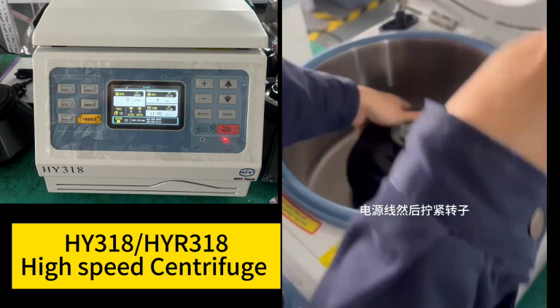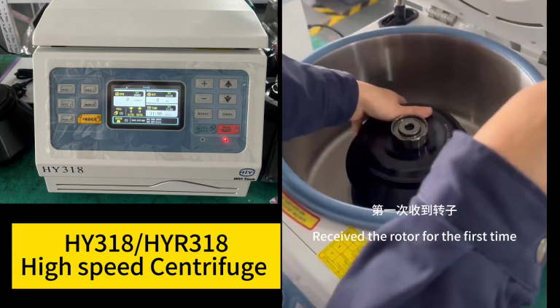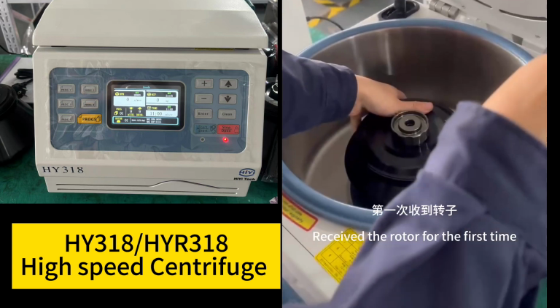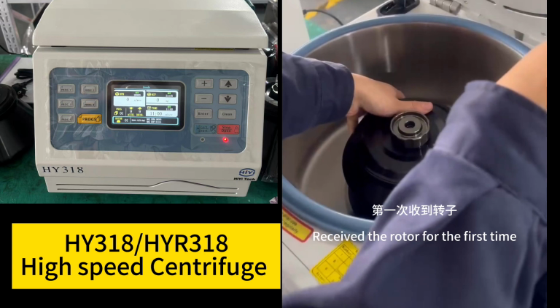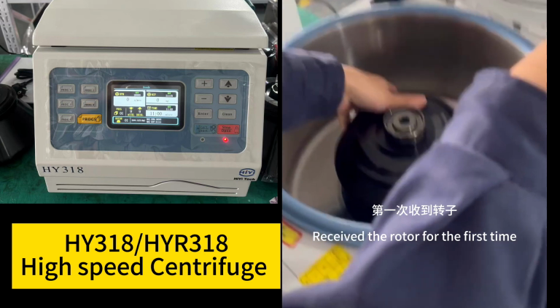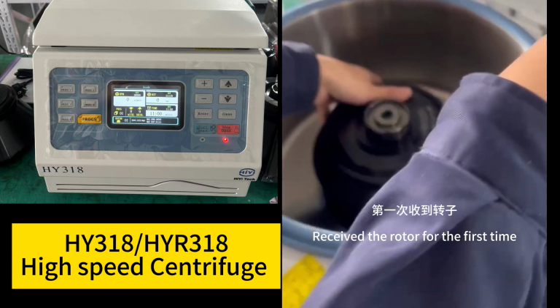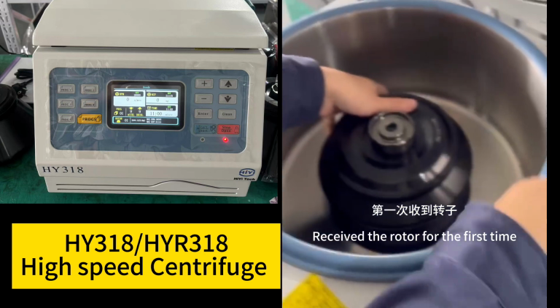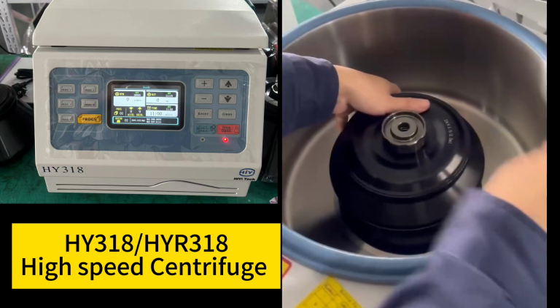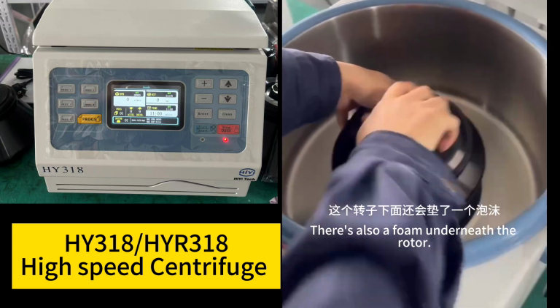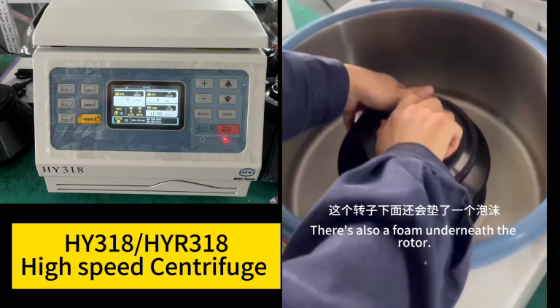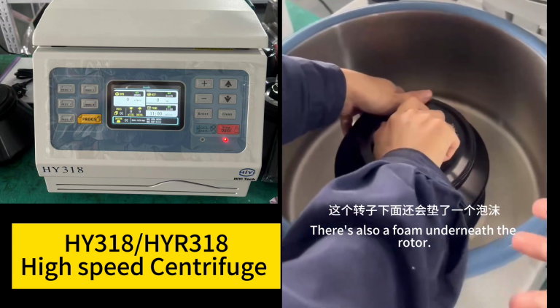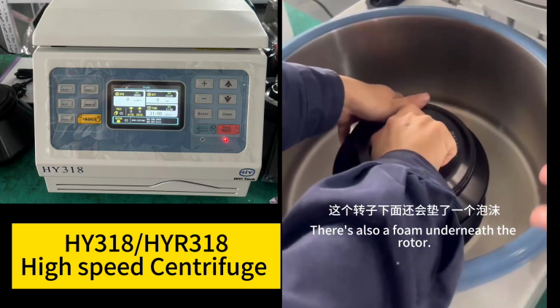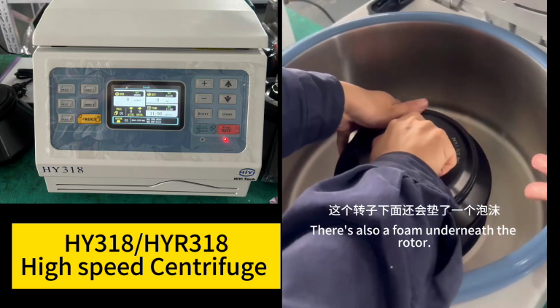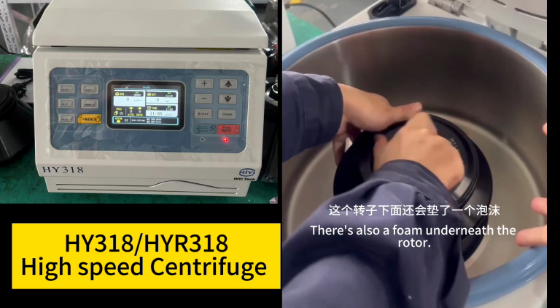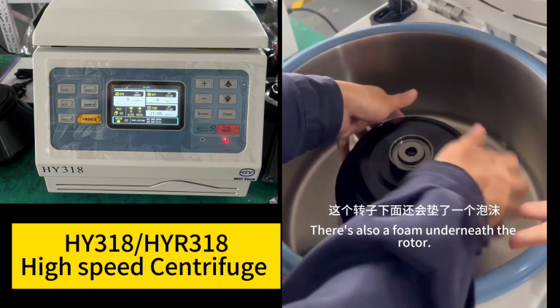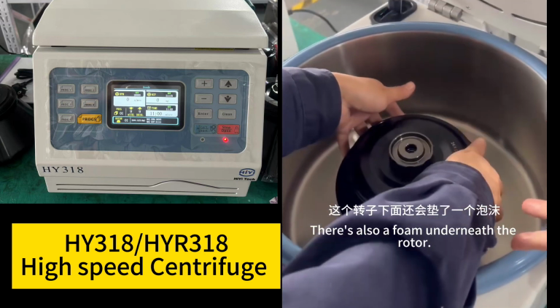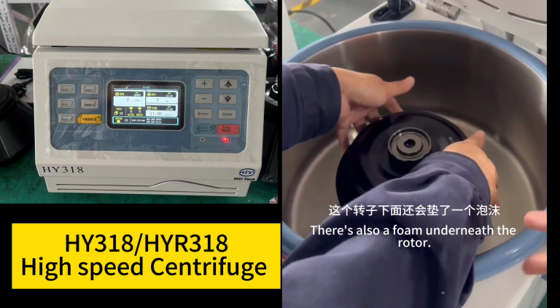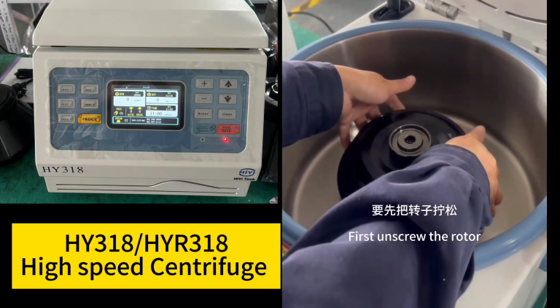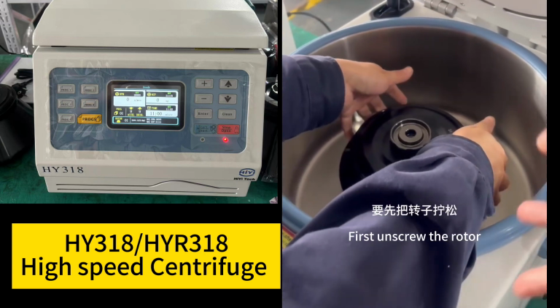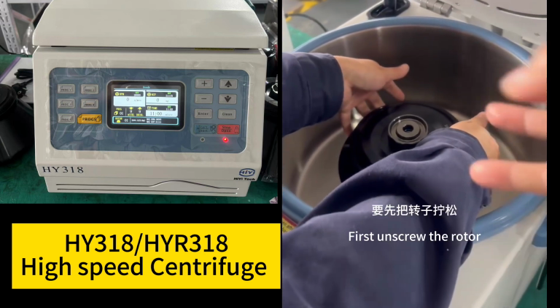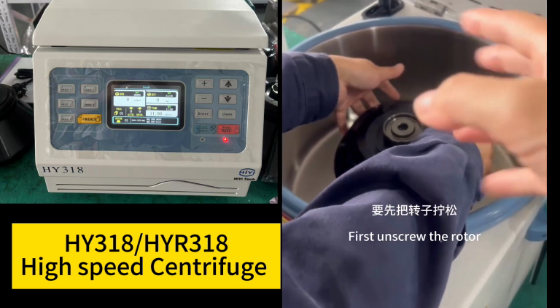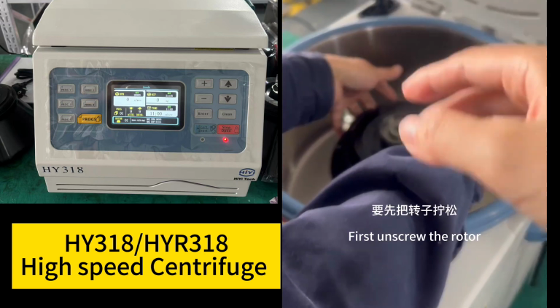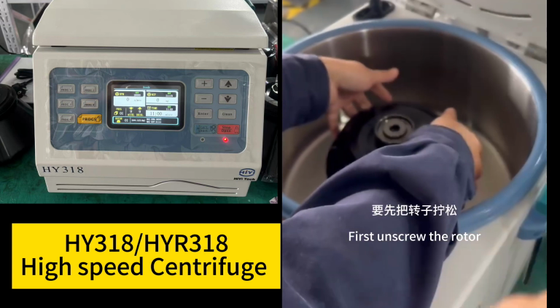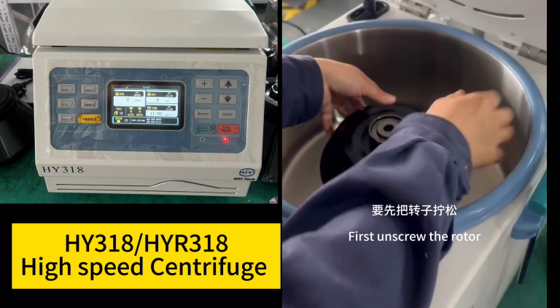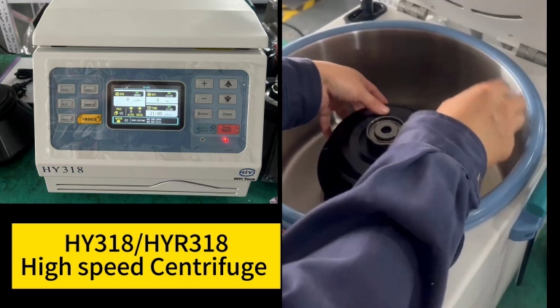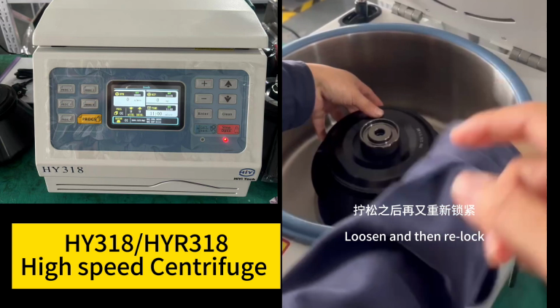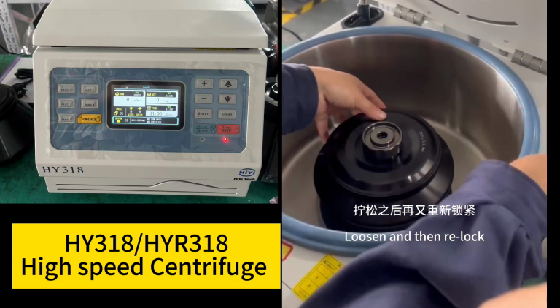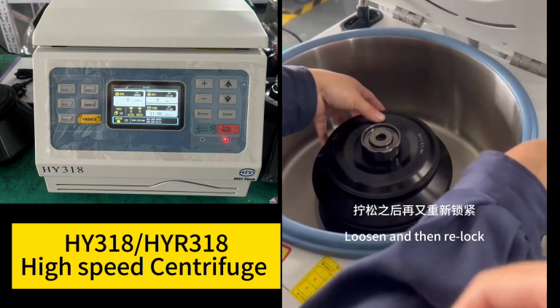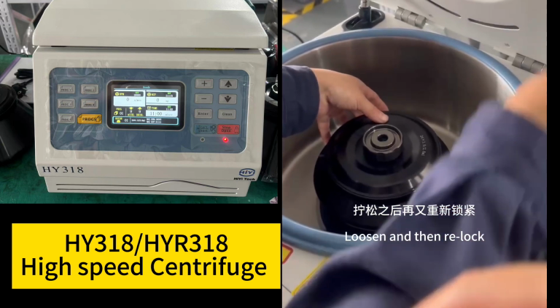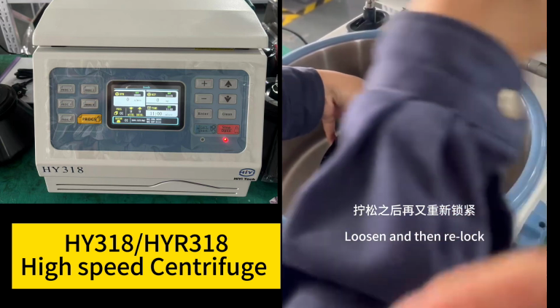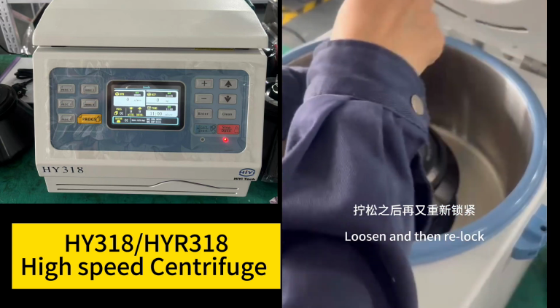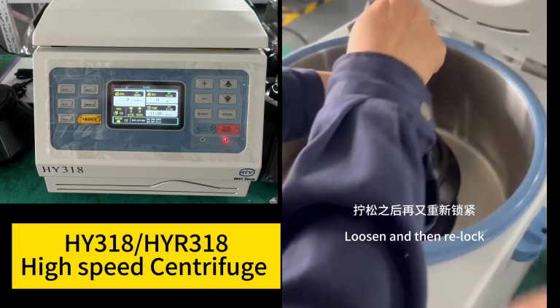When receiving the rotor for the first time, there is also a foam underneath the rotor. First unscrew the rotor, loosen it, and then re-lock.